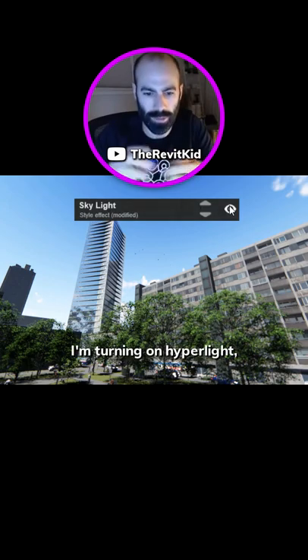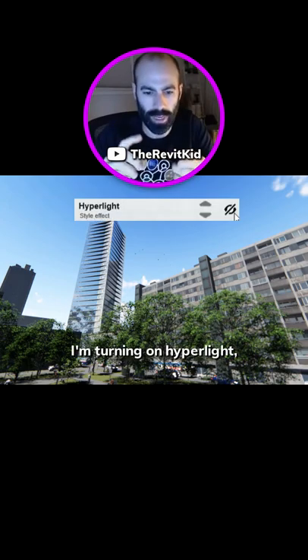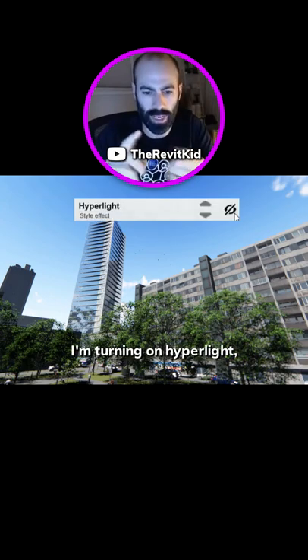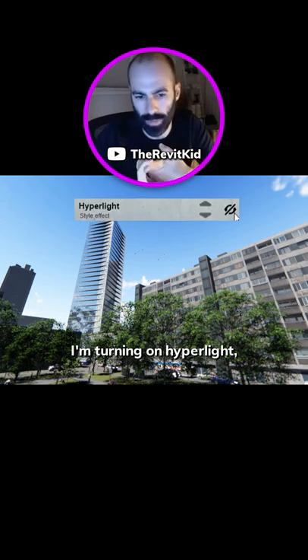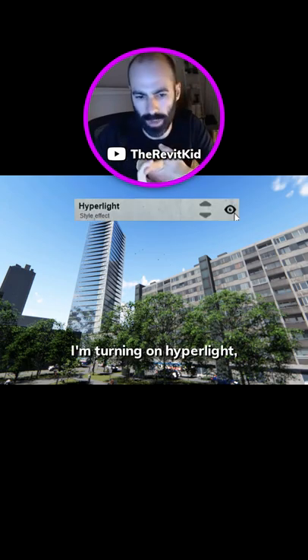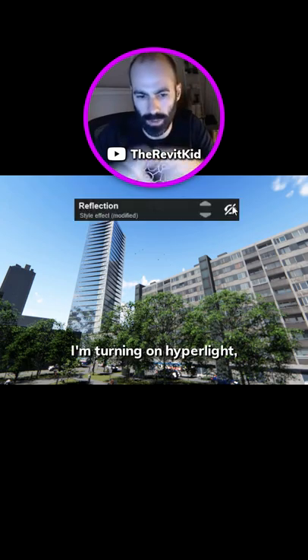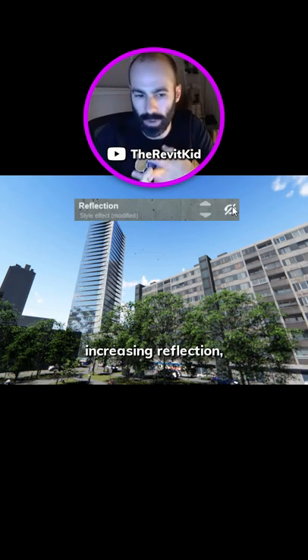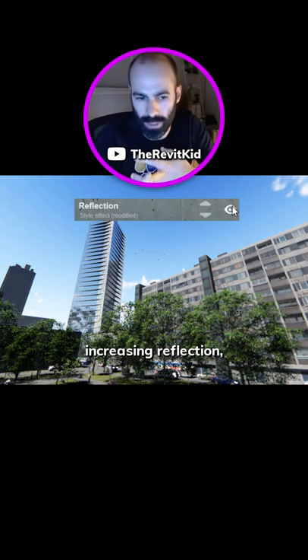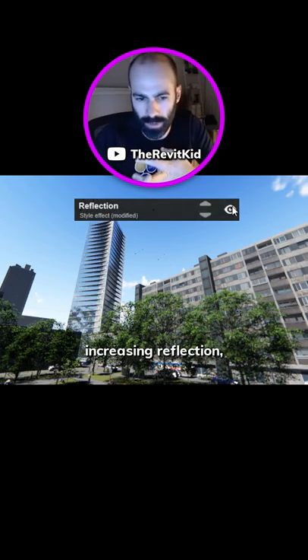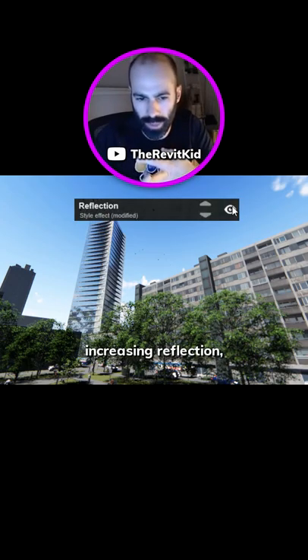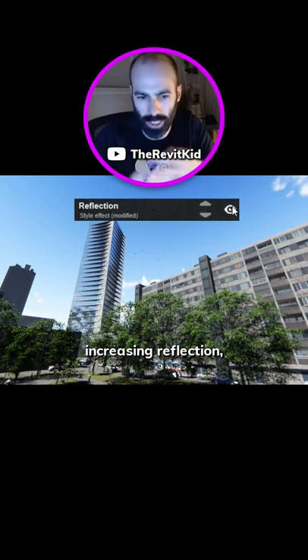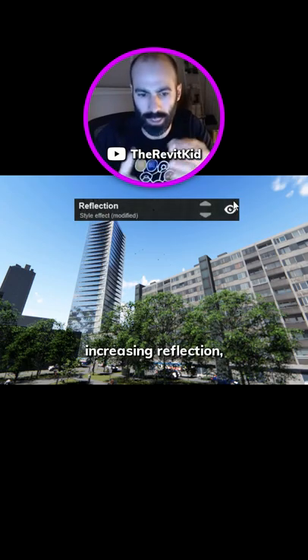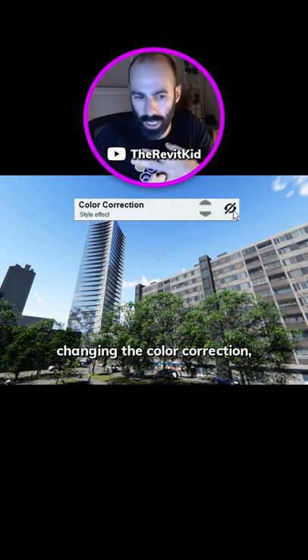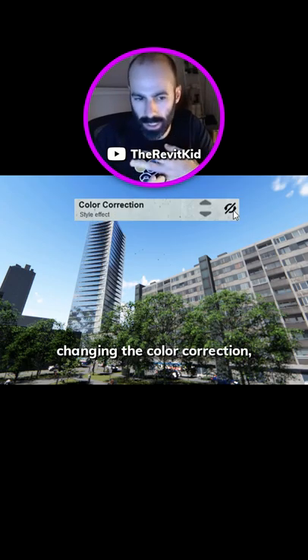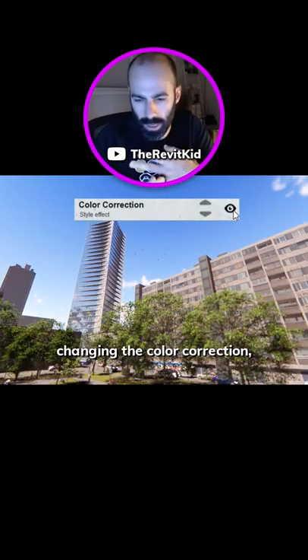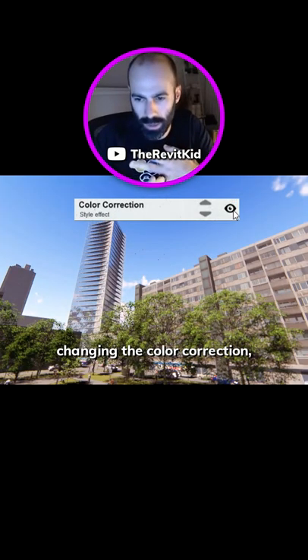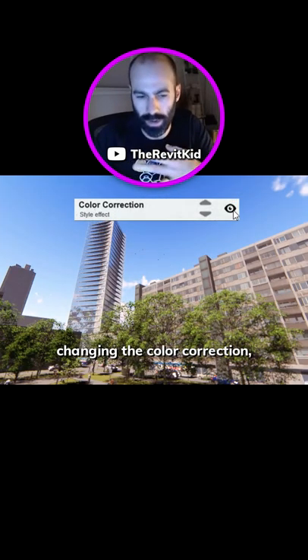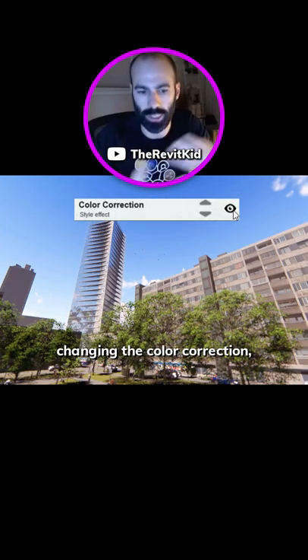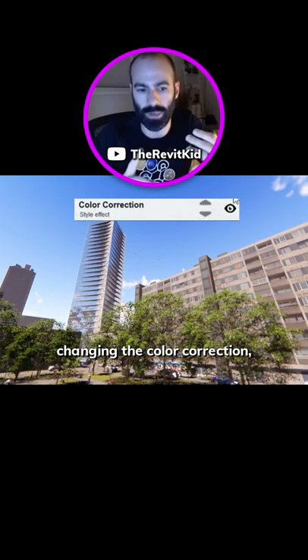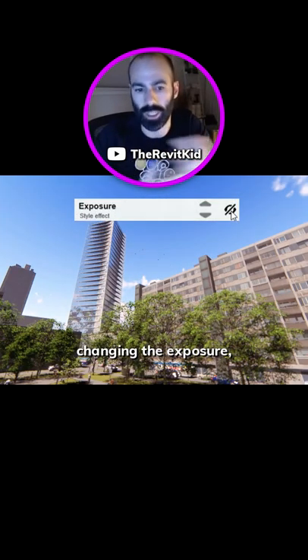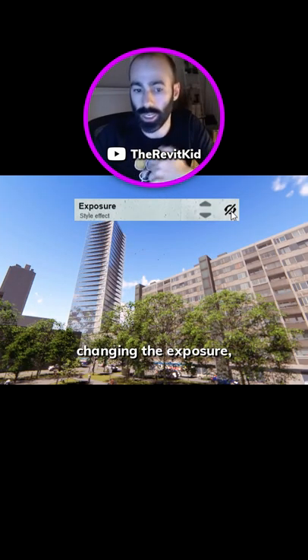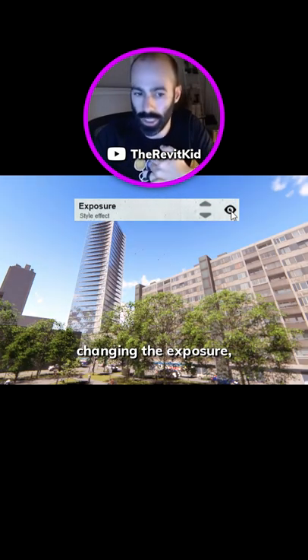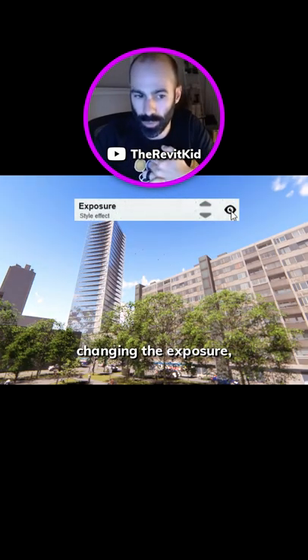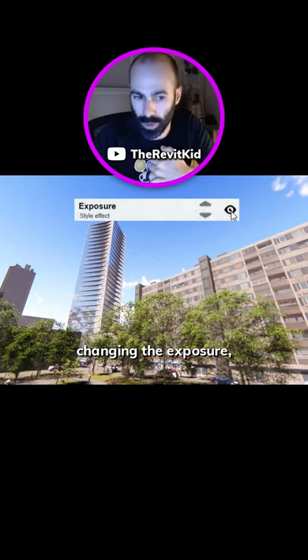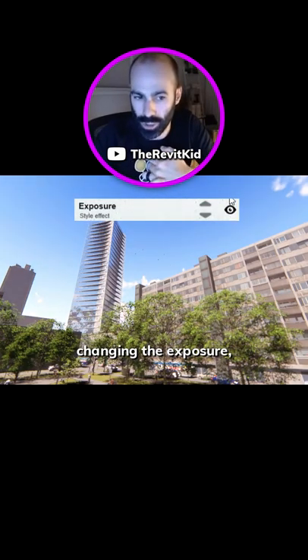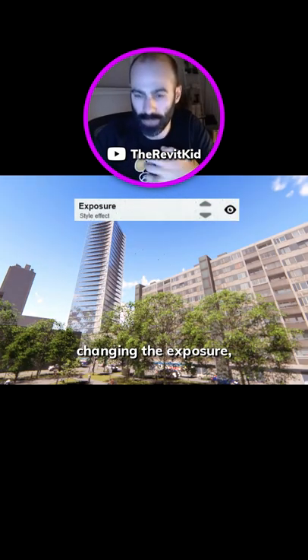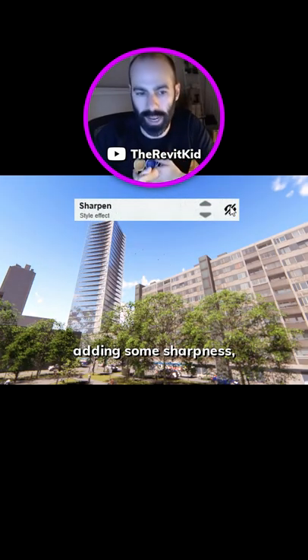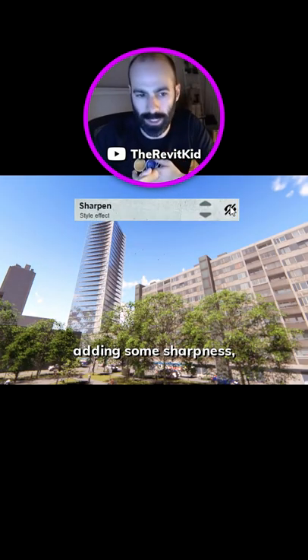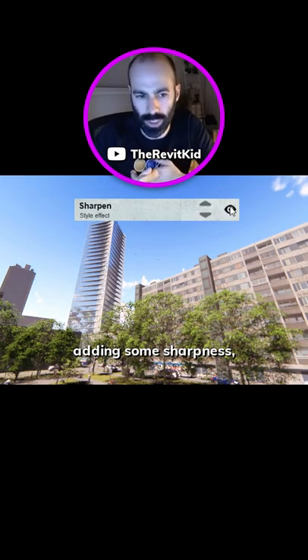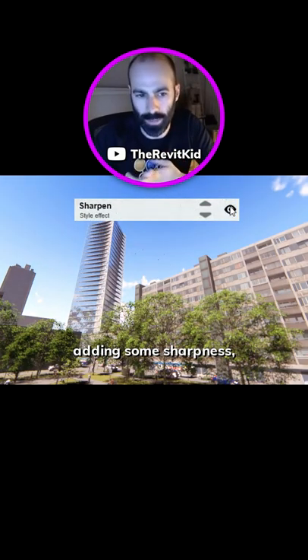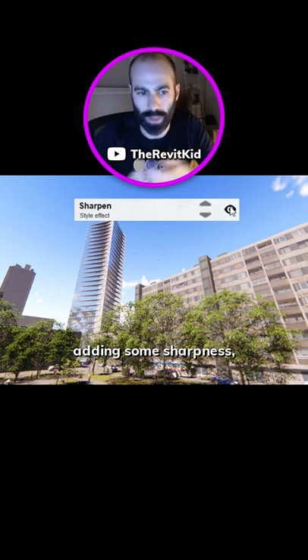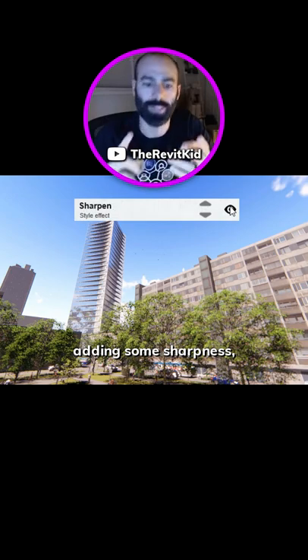Then I'm turning on hyperlight, increasing reflection, changing the color correction, changing the exposure, and adding some sharpness.